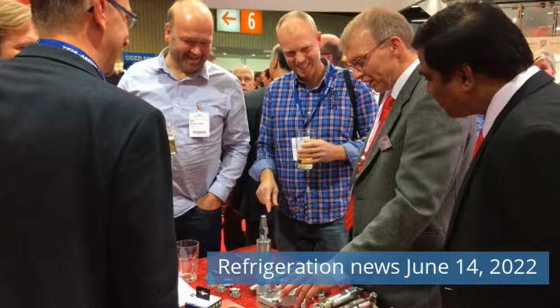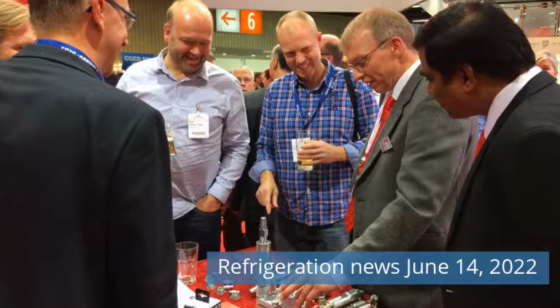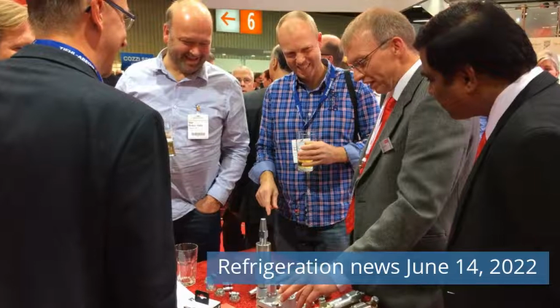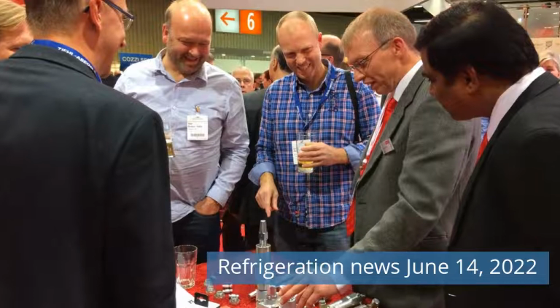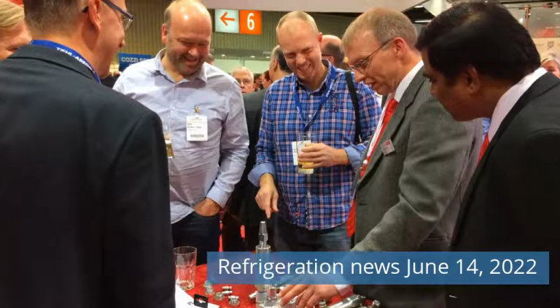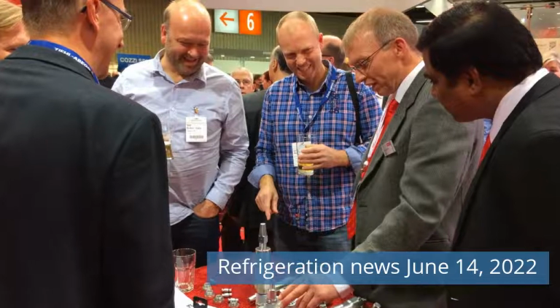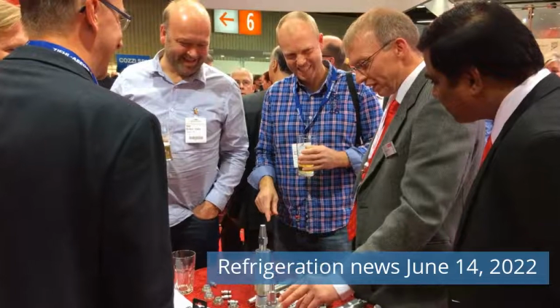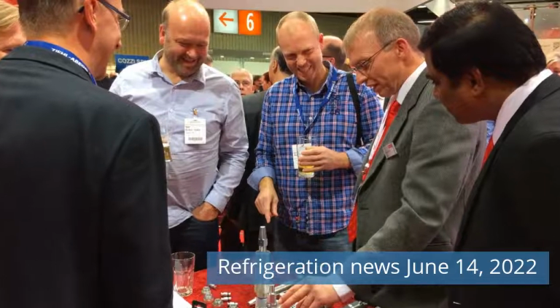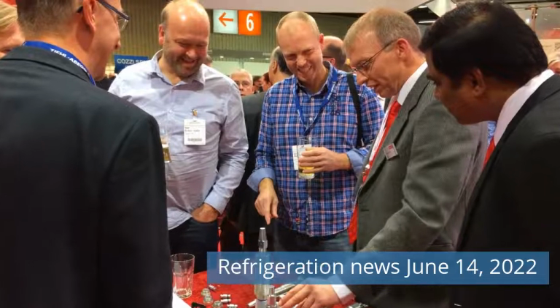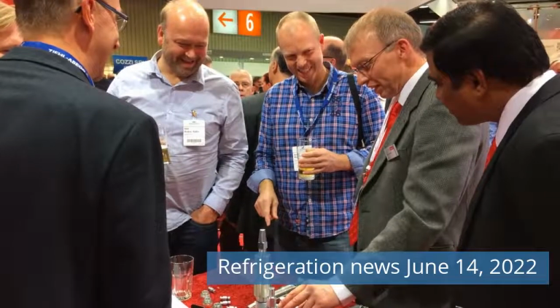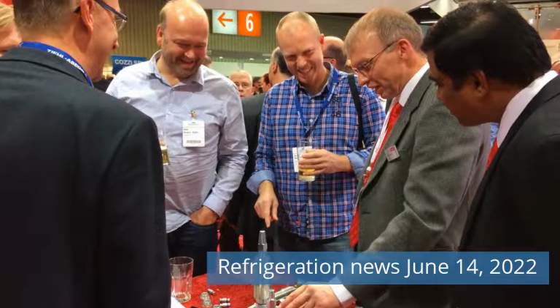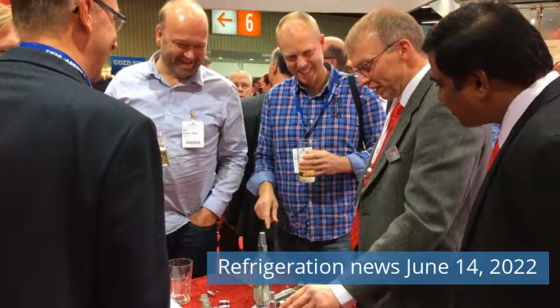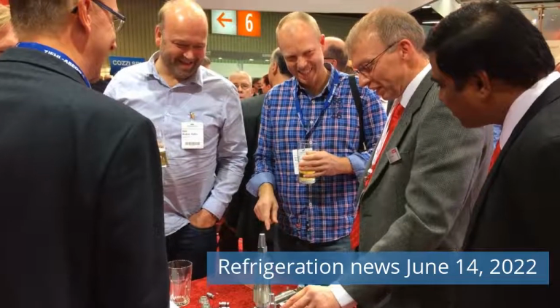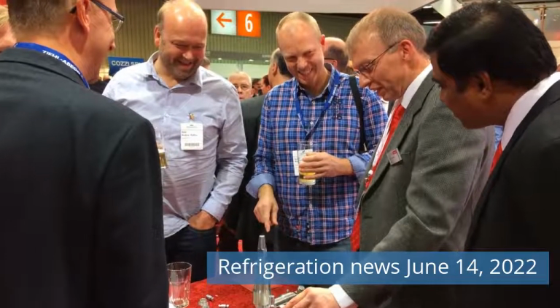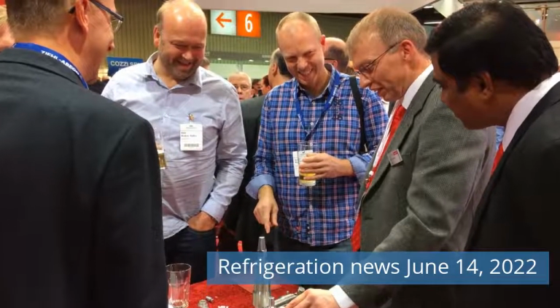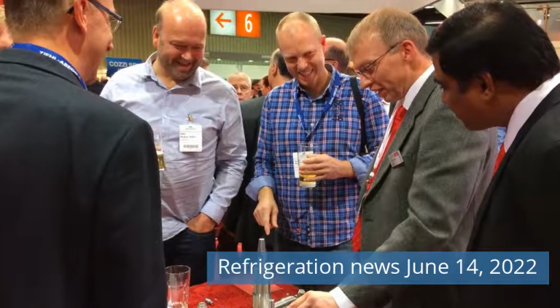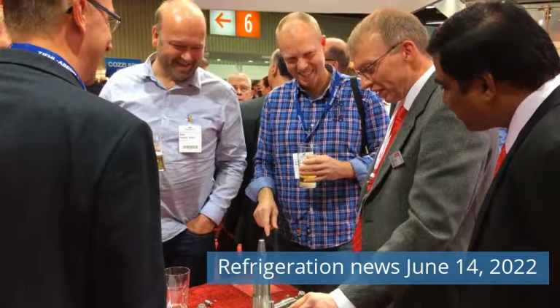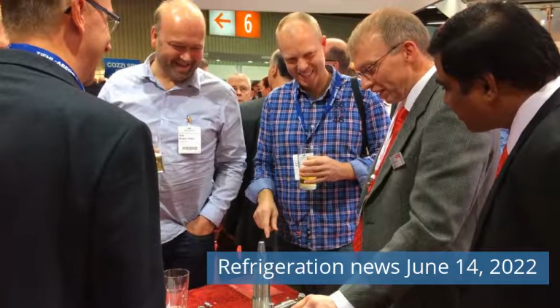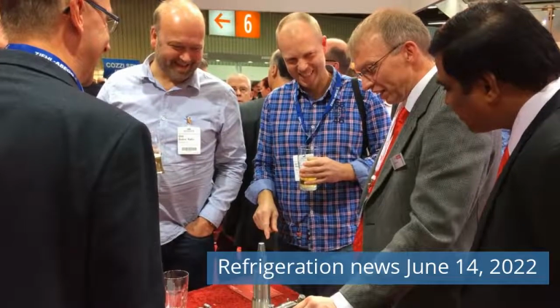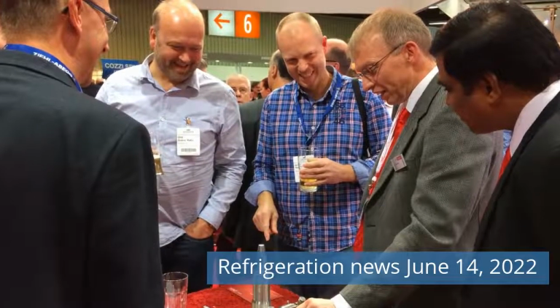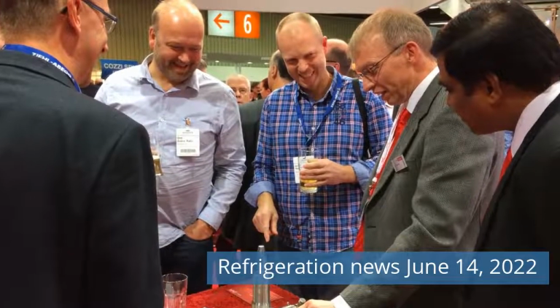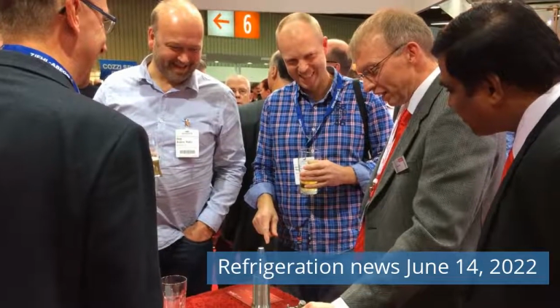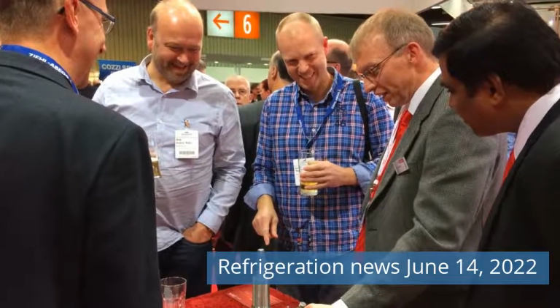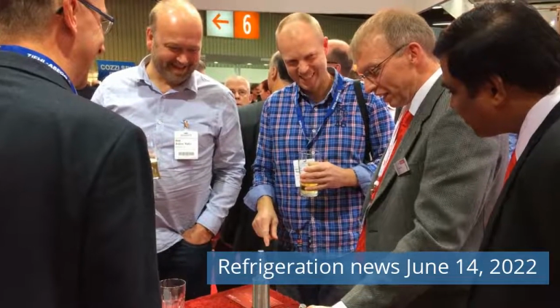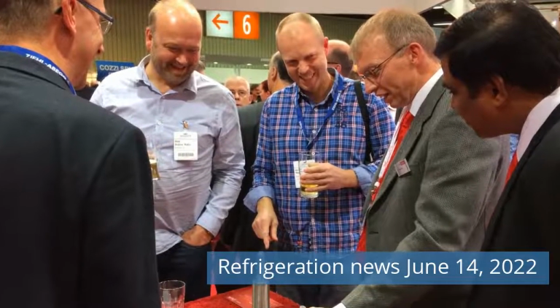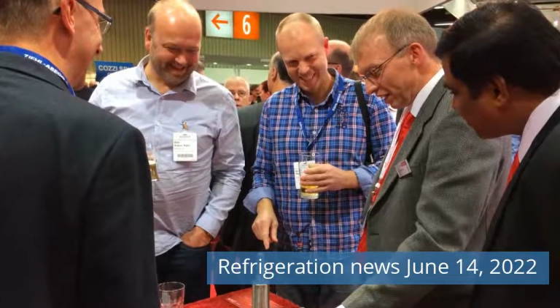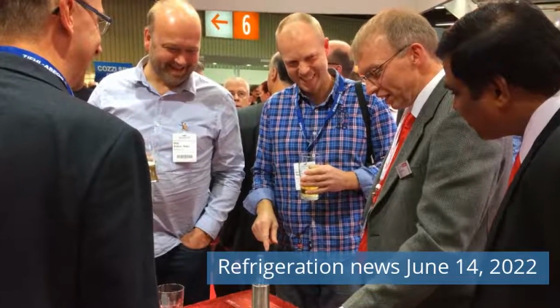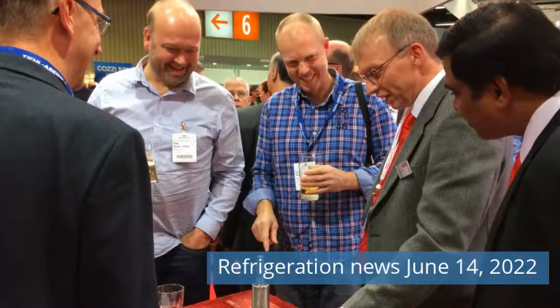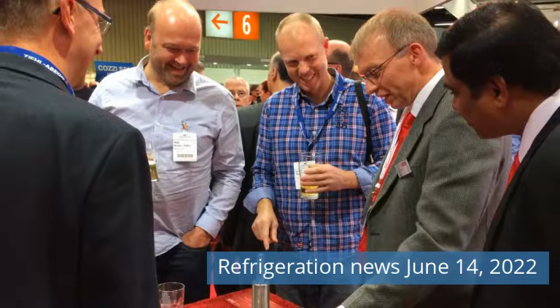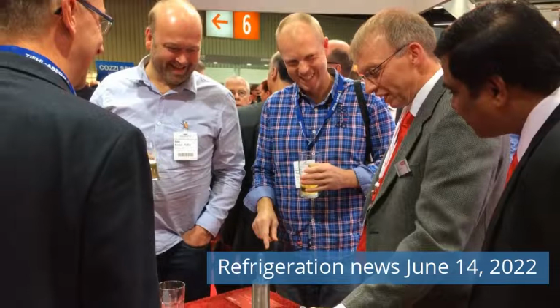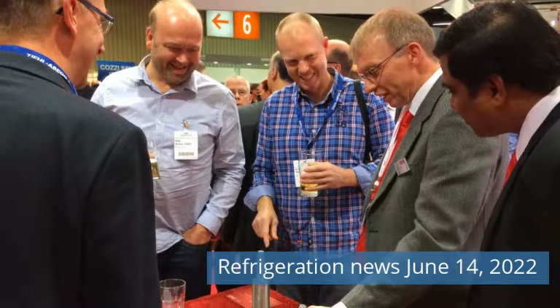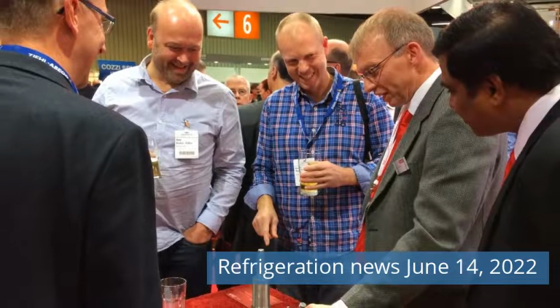Greetings friends! Watch Refrigeration News for Tuesday, June 14, 2022 on our channel.